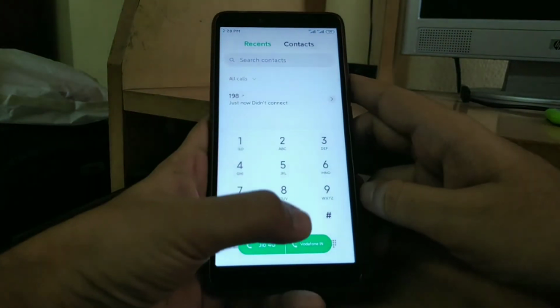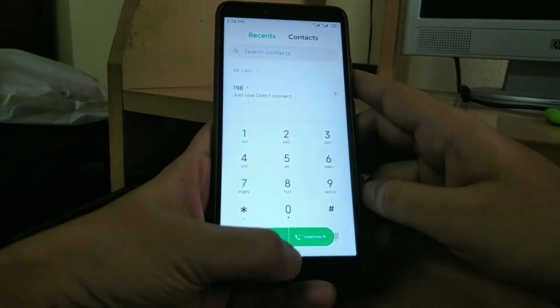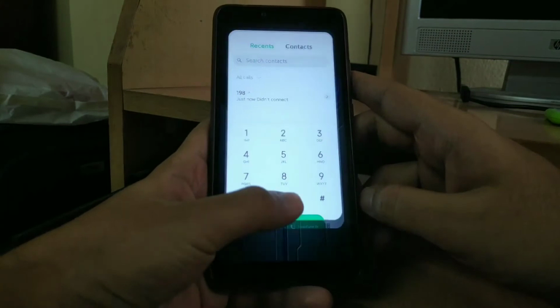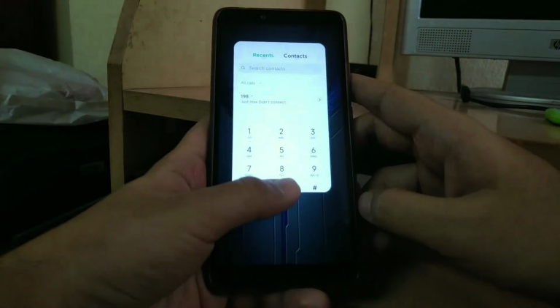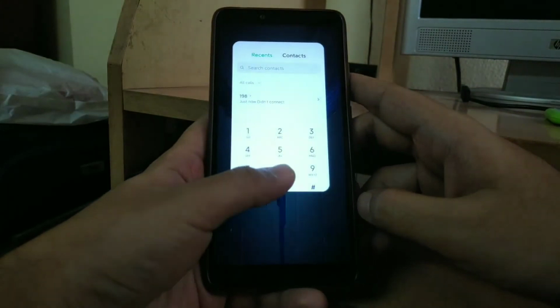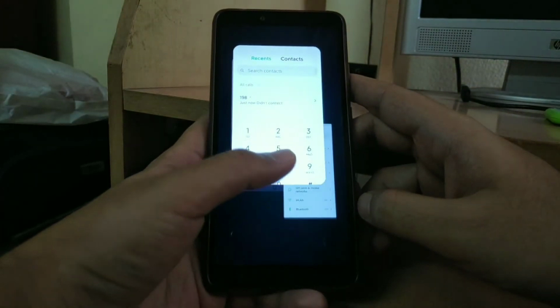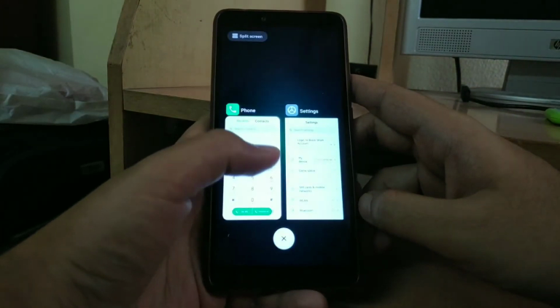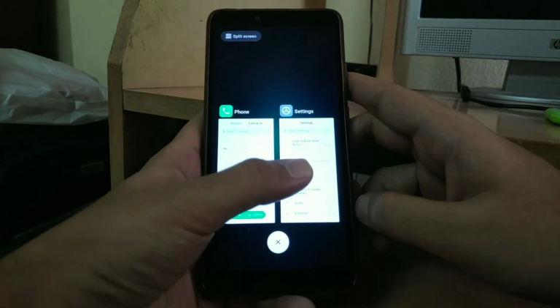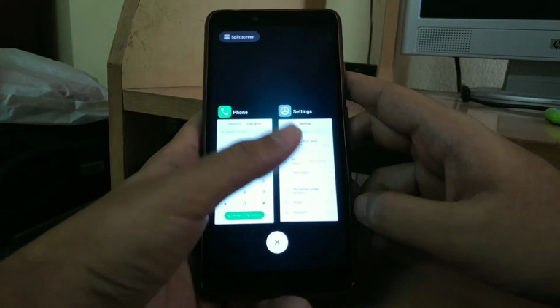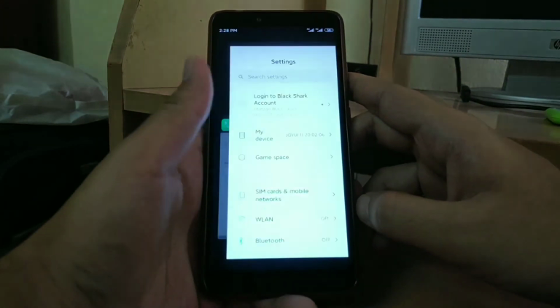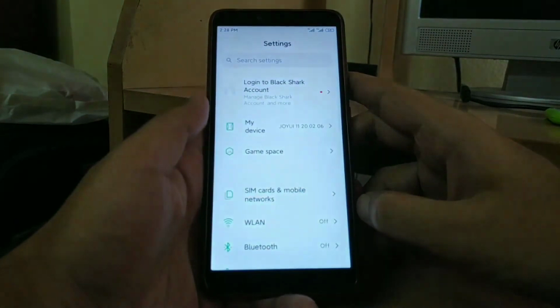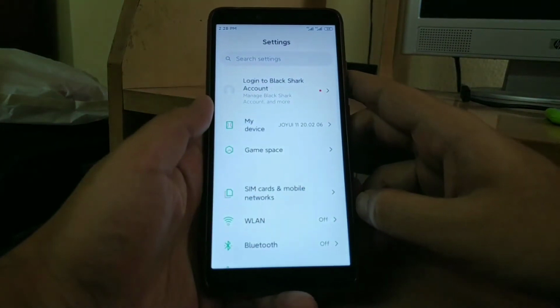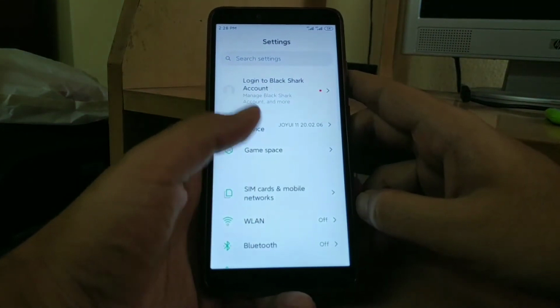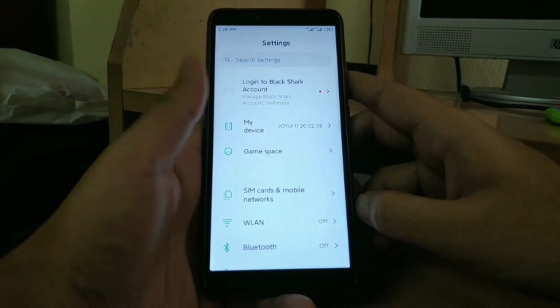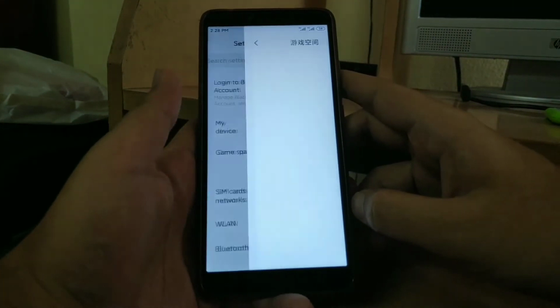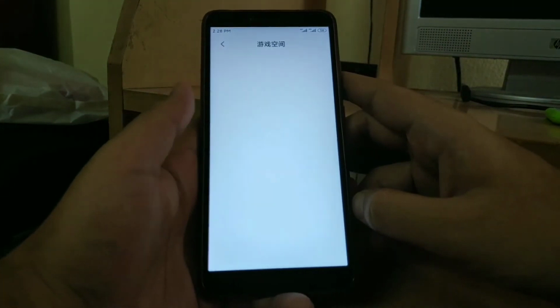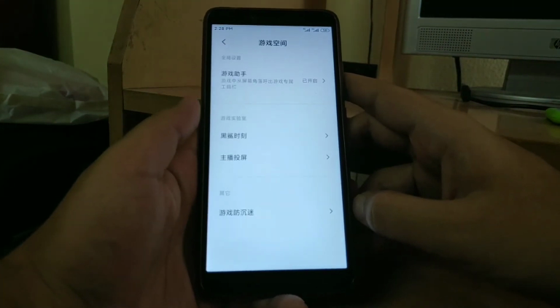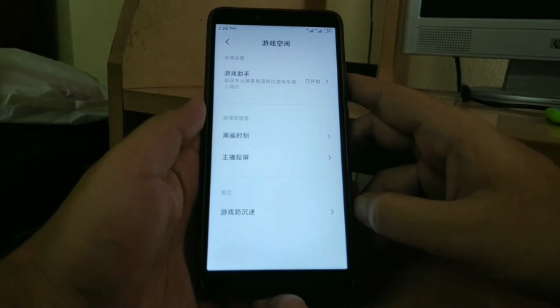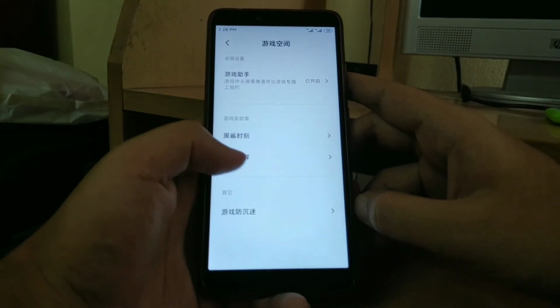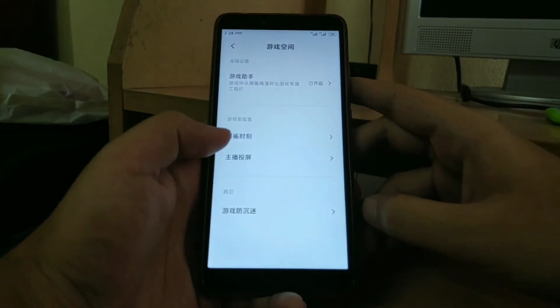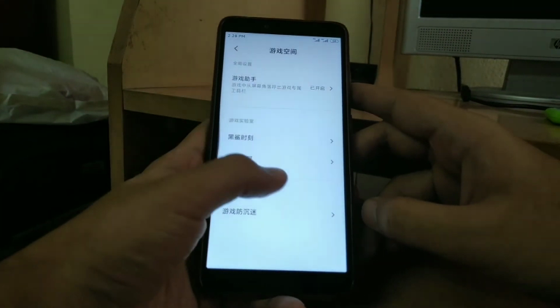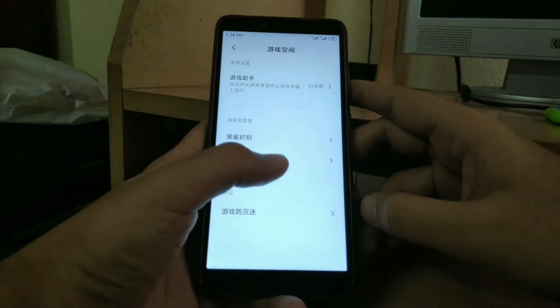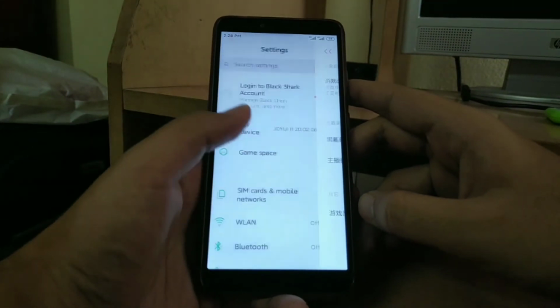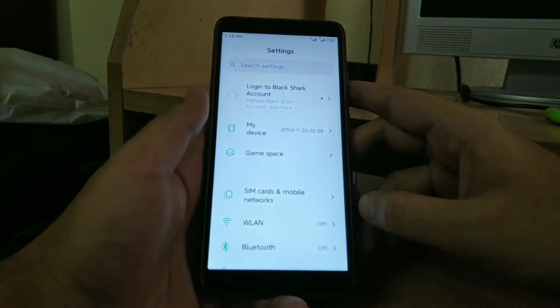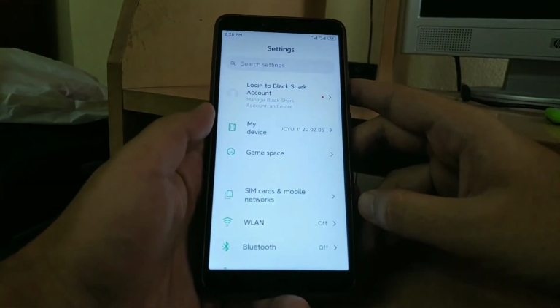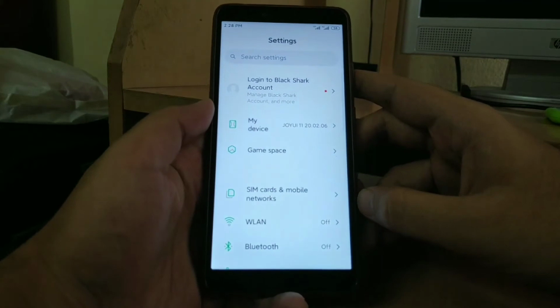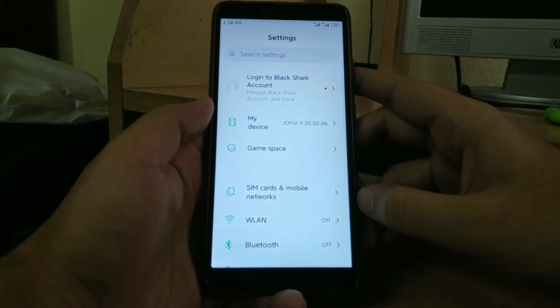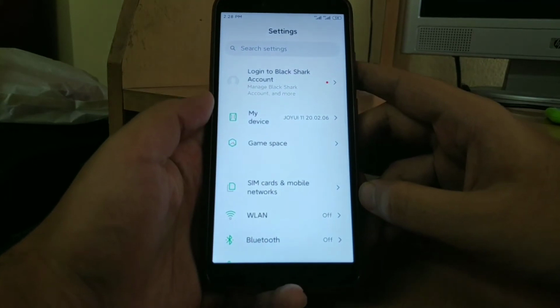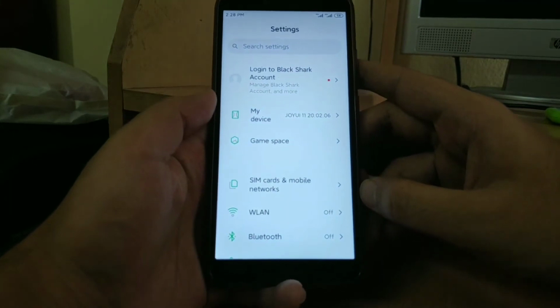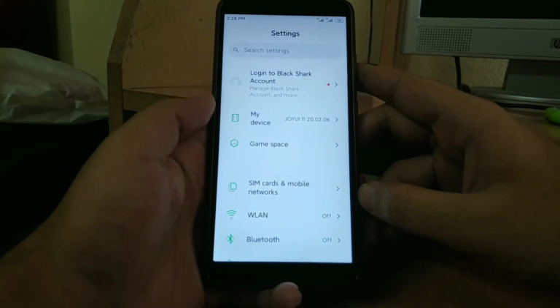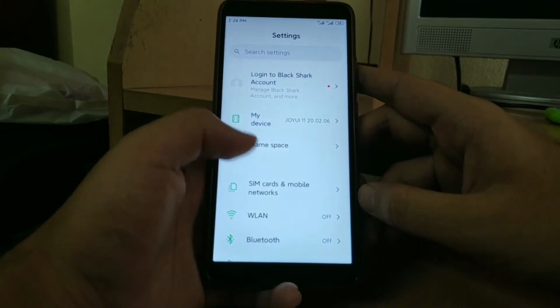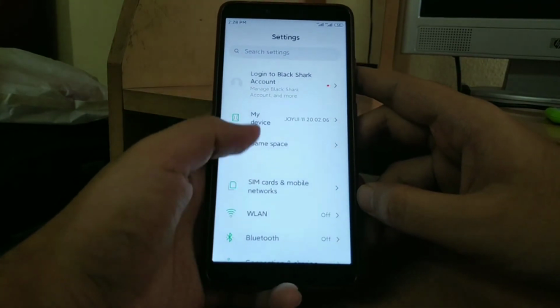So in conclusion, many basic functionalities of this ROM are not working. Moreover, most of the ROM is in Chinese.